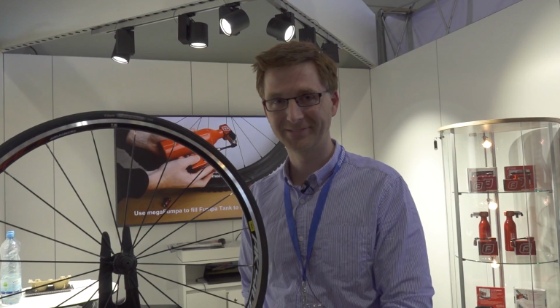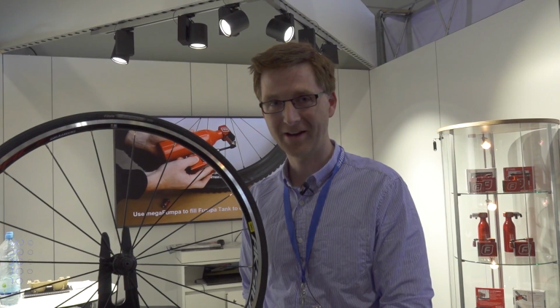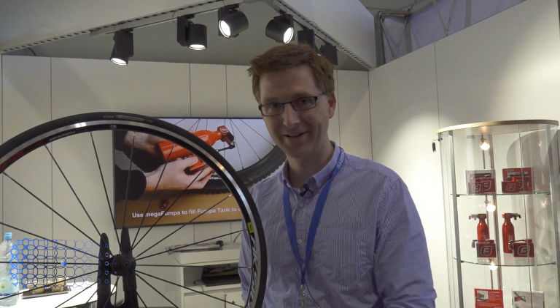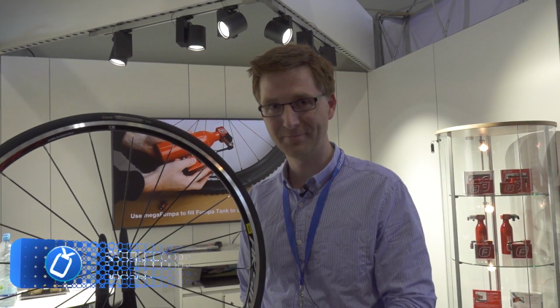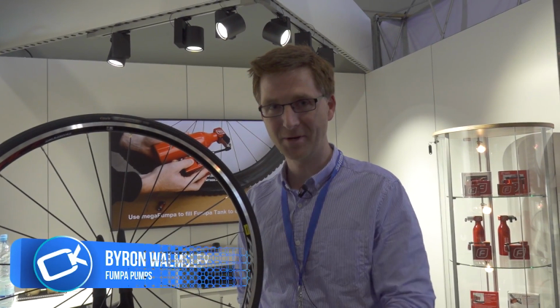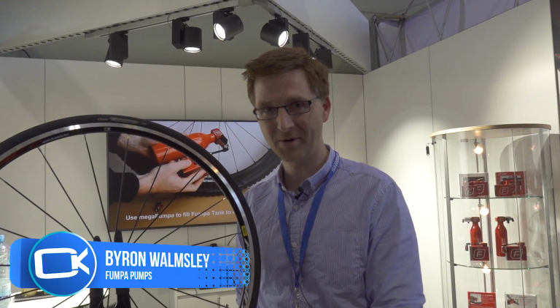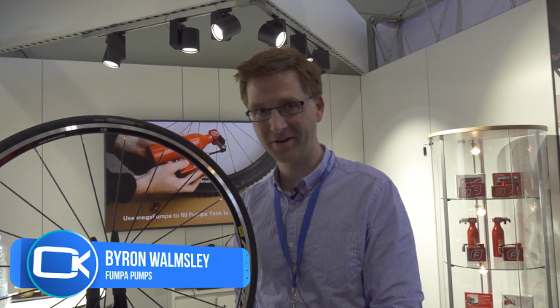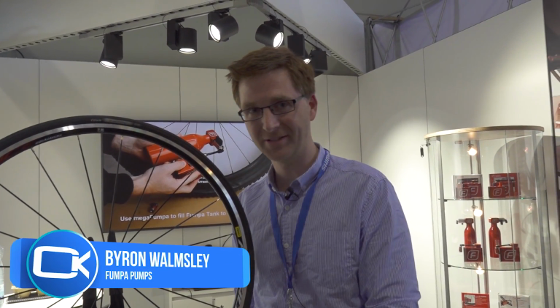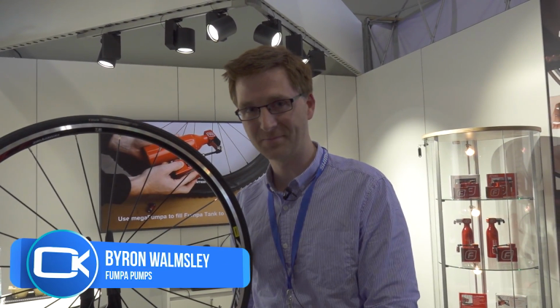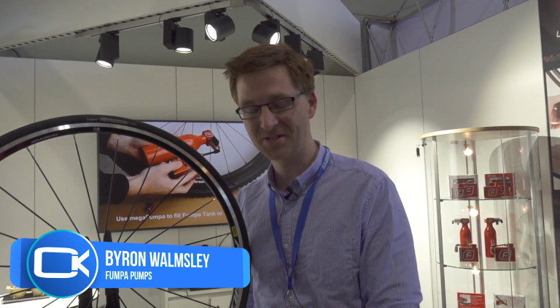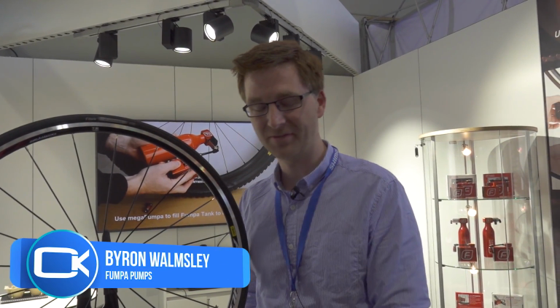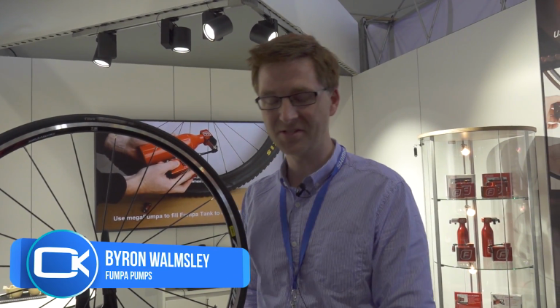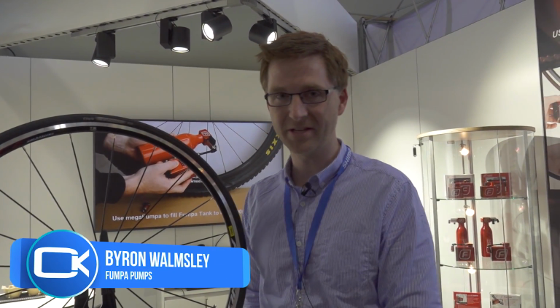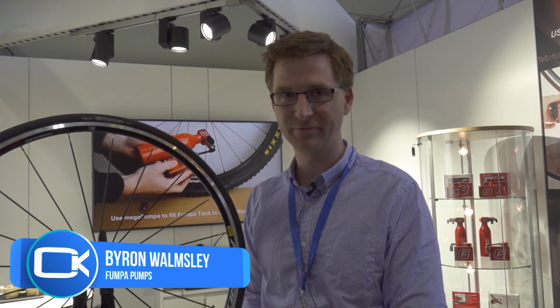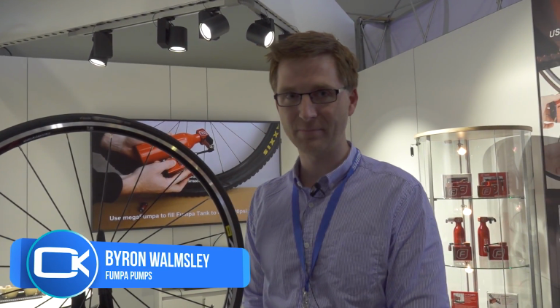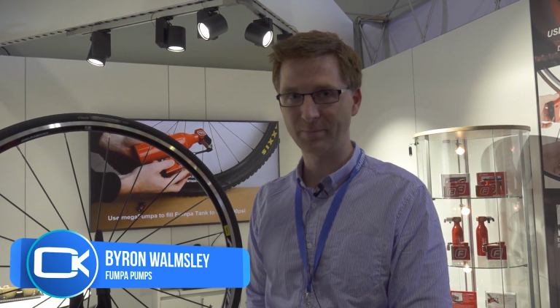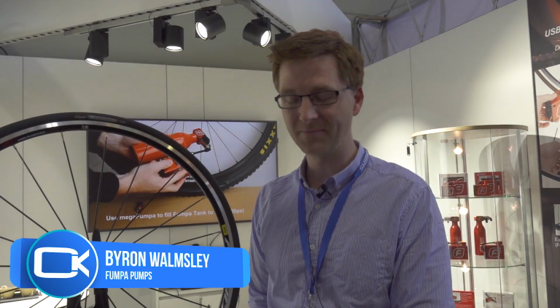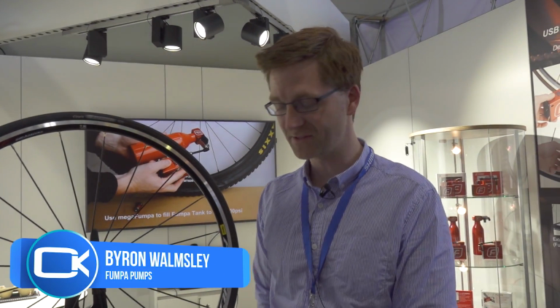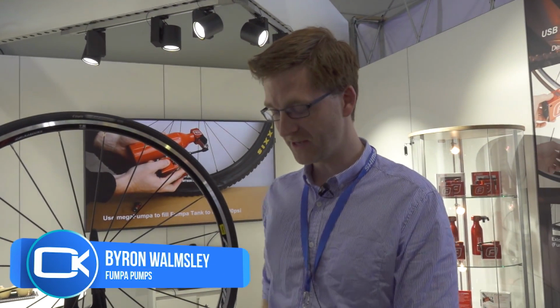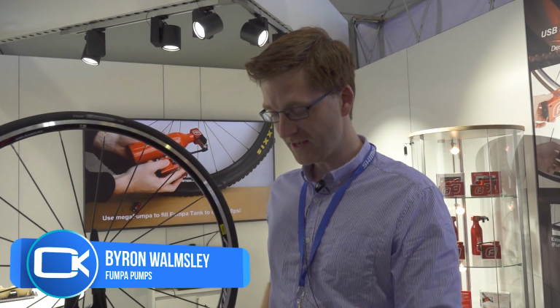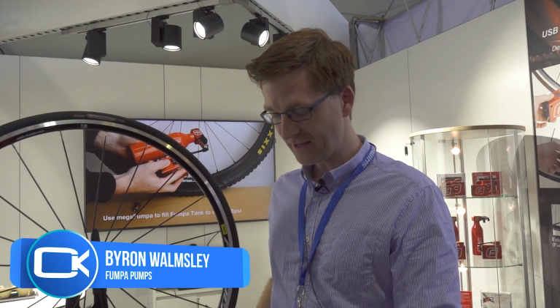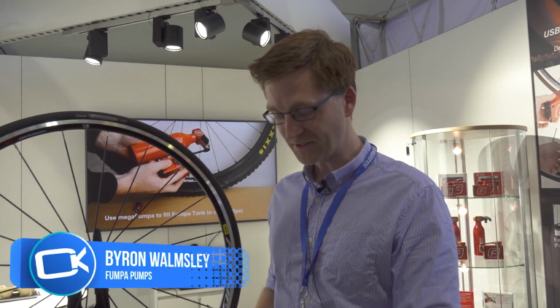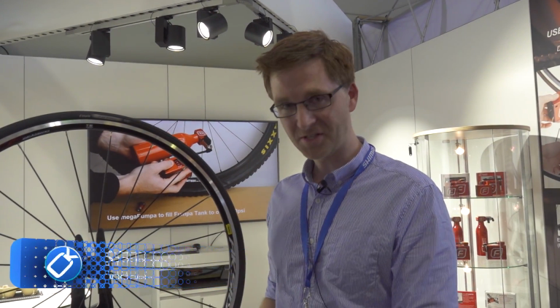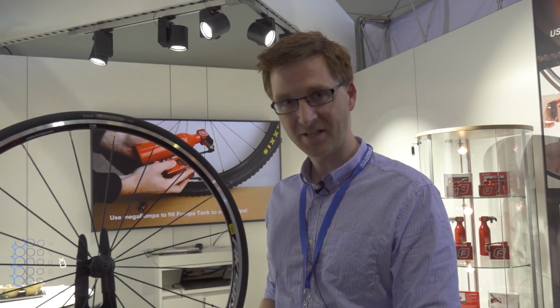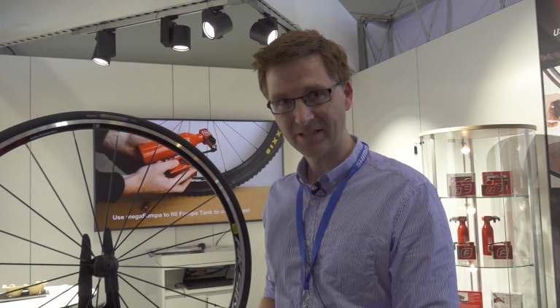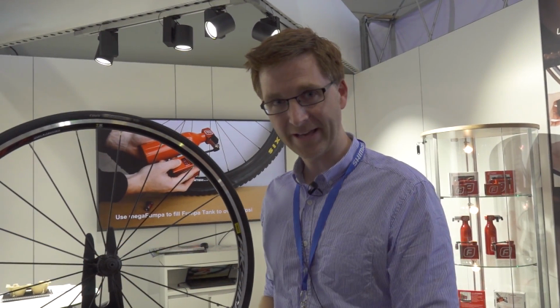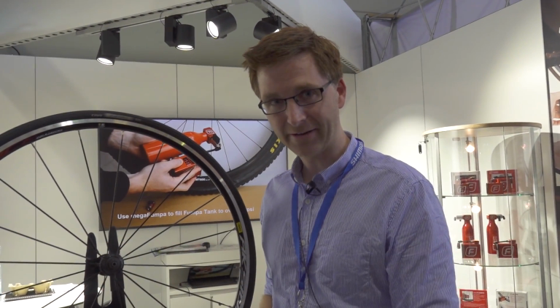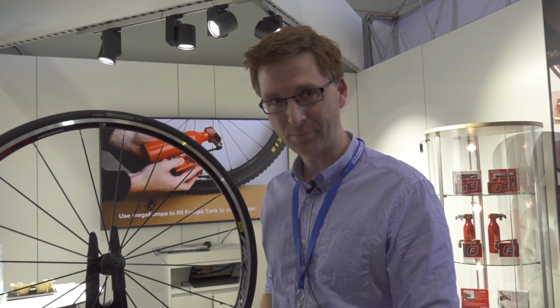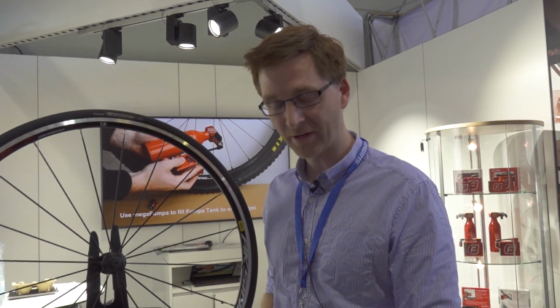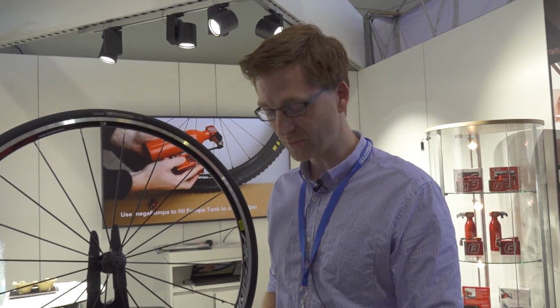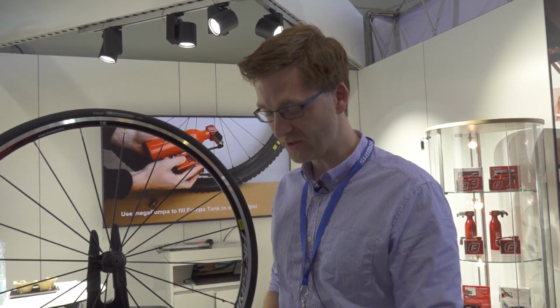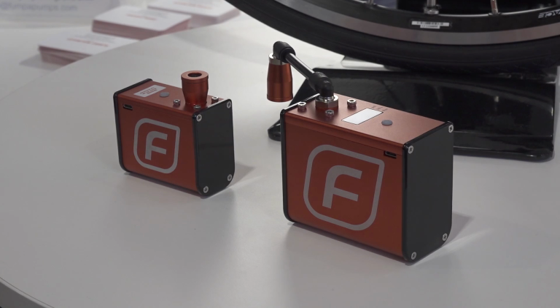Hi, I'm Byron. I'm Chief Engineer of Fumper Pumps. I'm going to show you today how our product works.